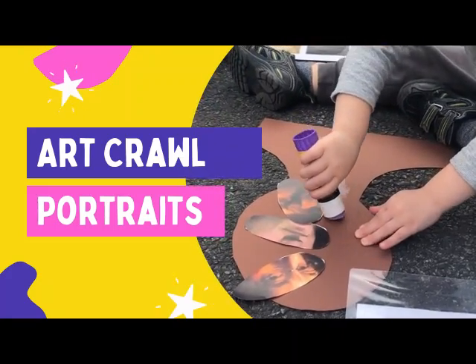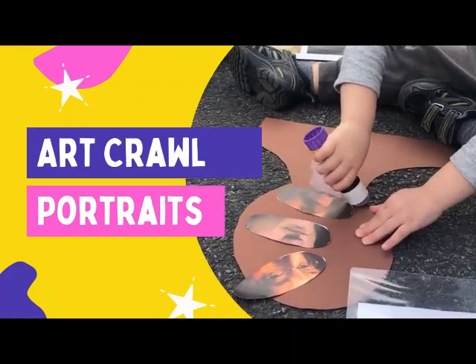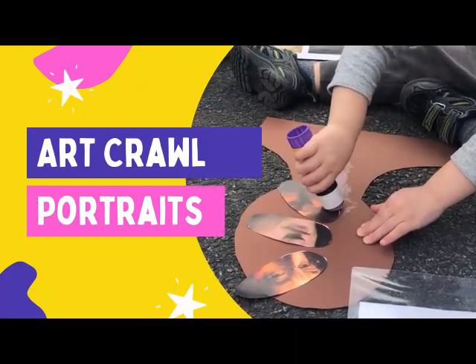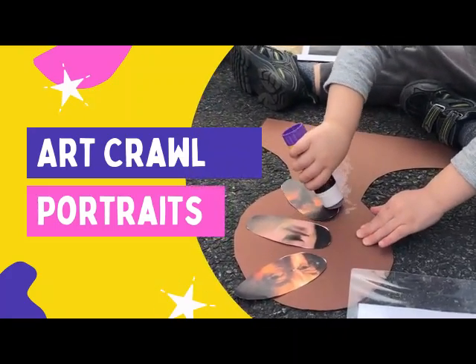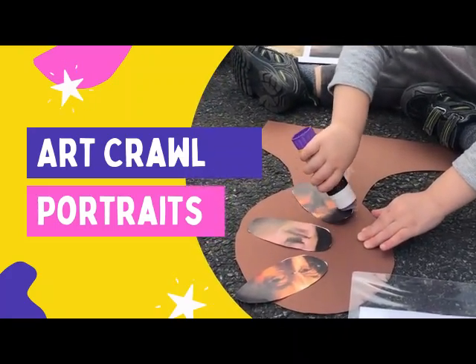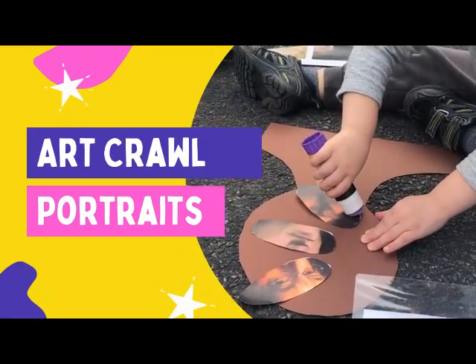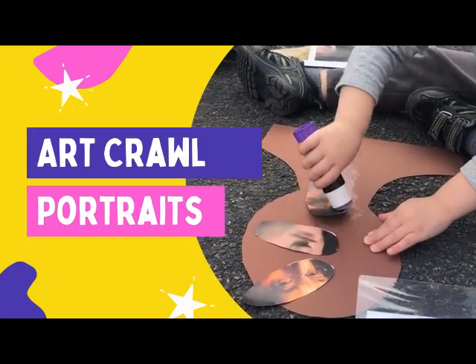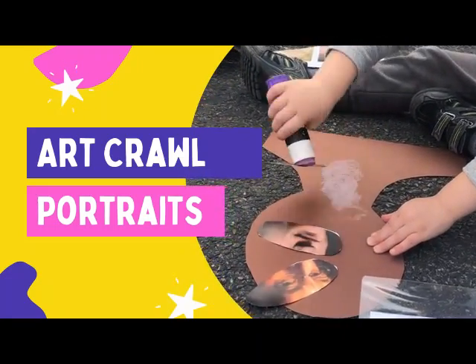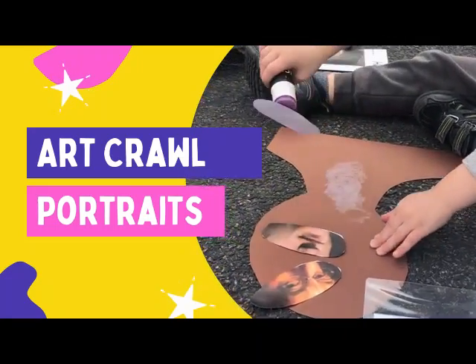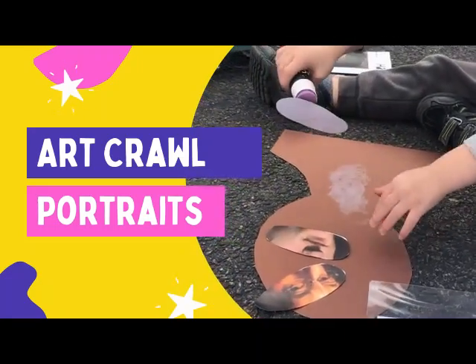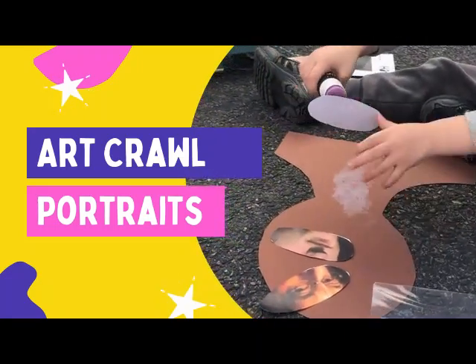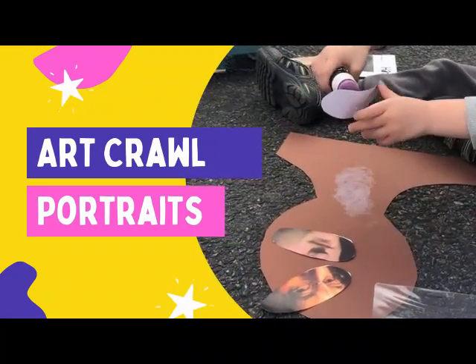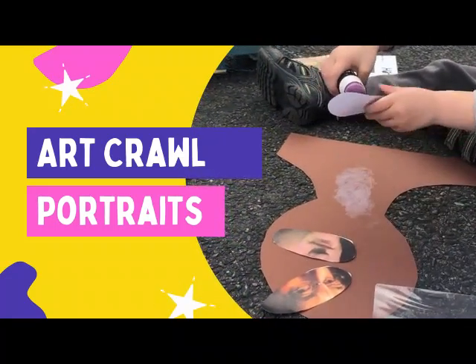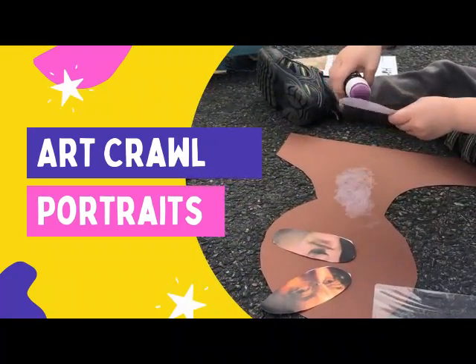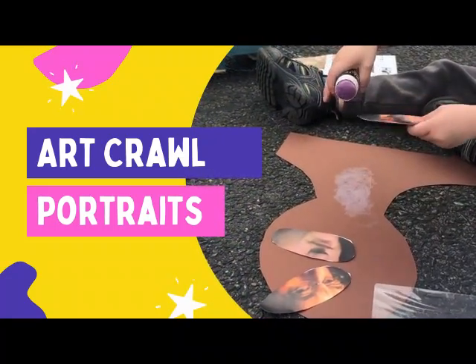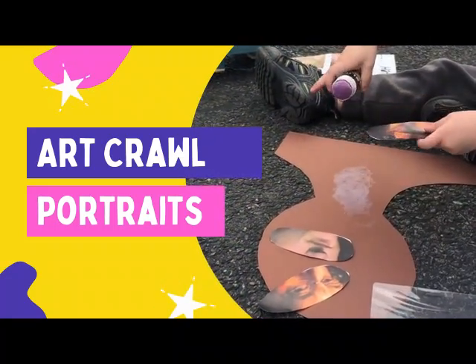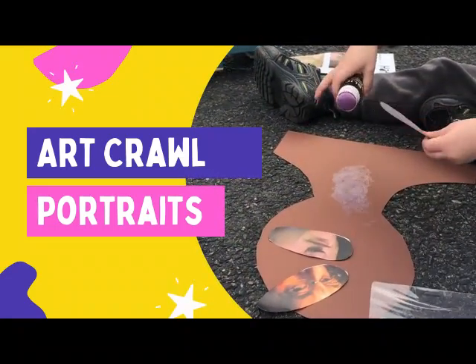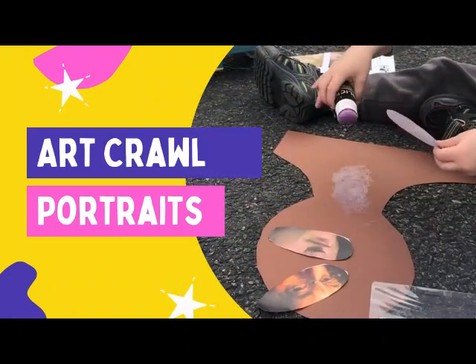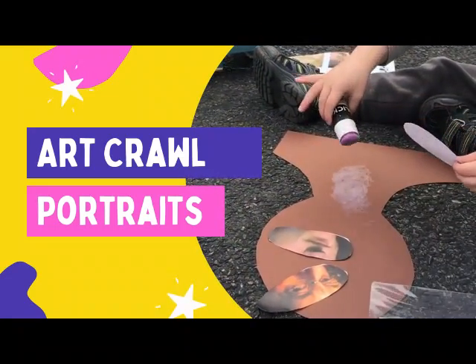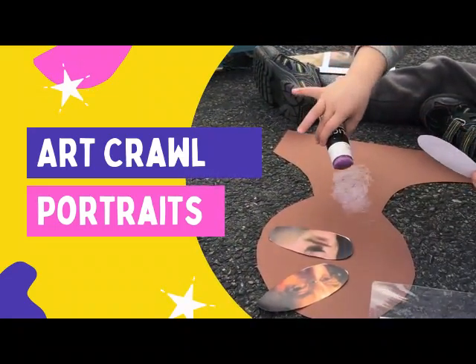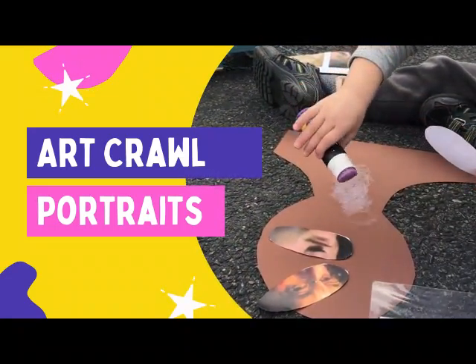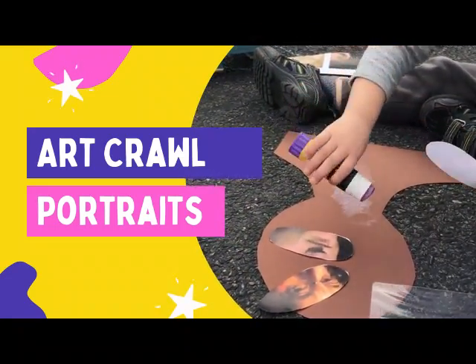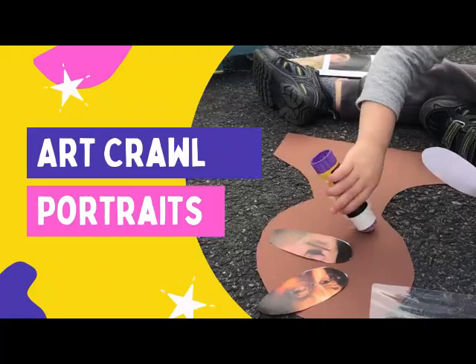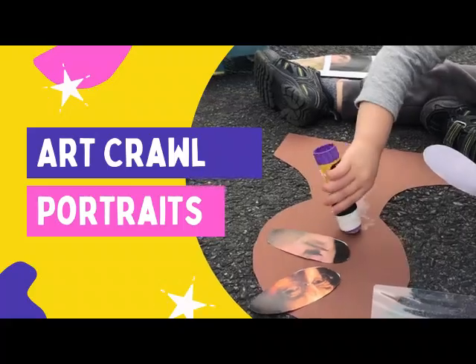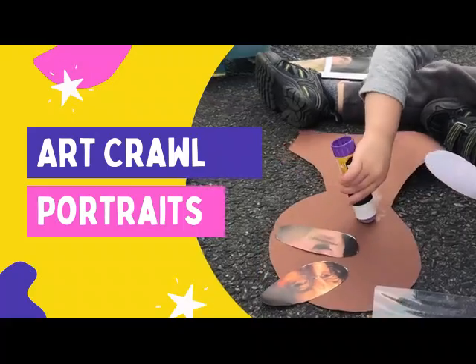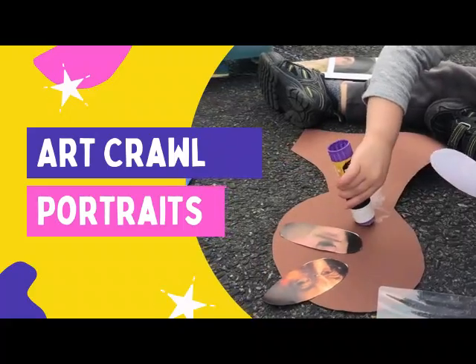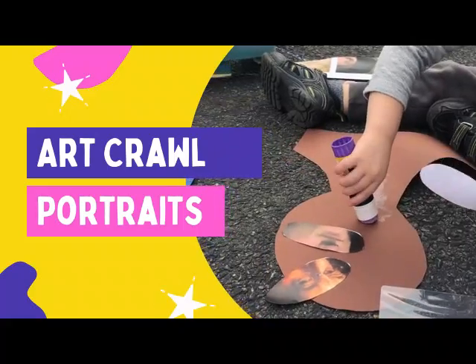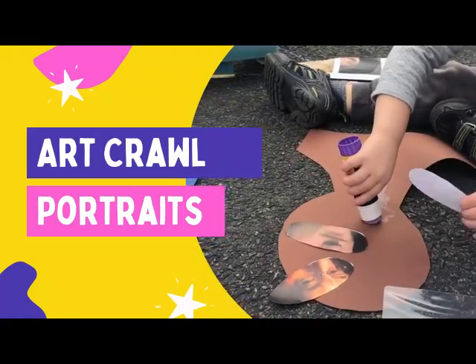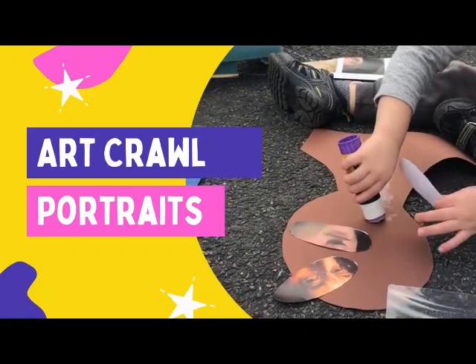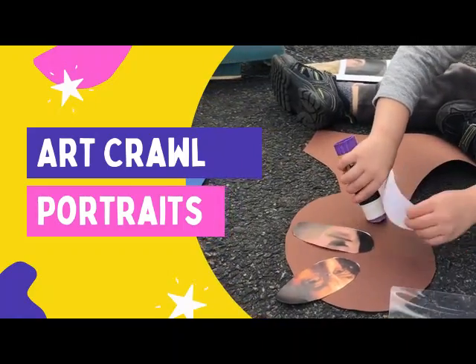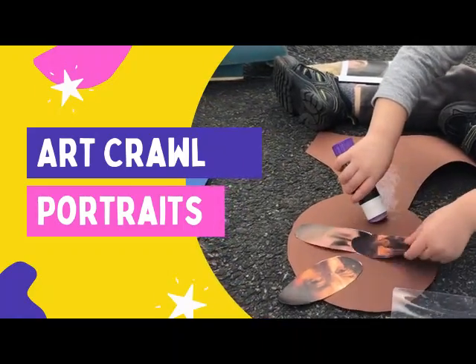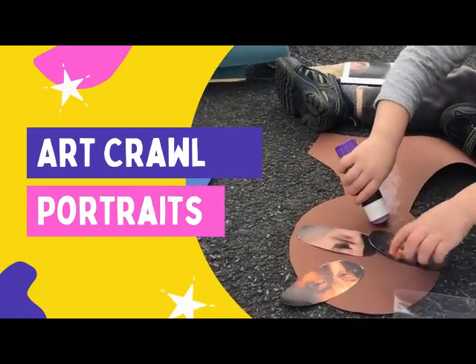Welcome to ArtCrawl! You and your little one learn about portraits at home.